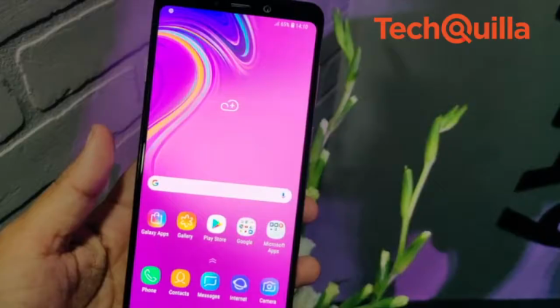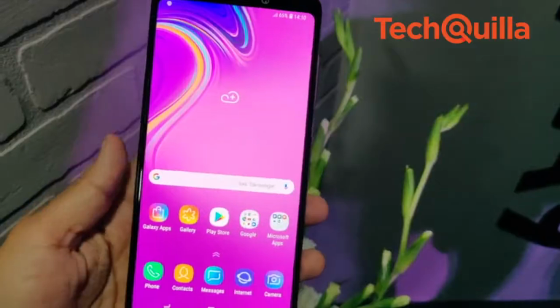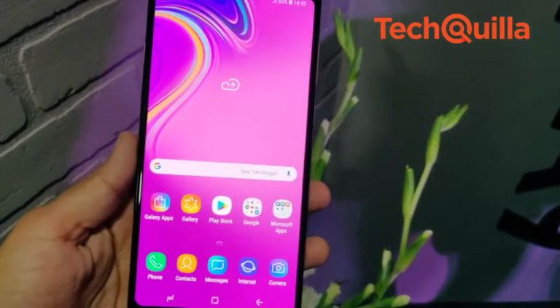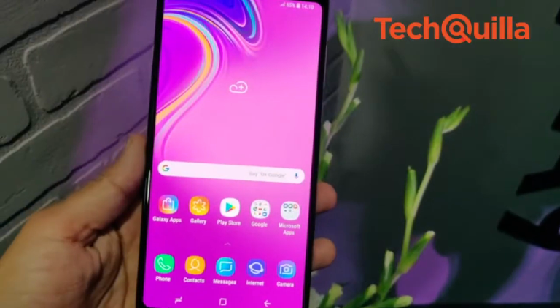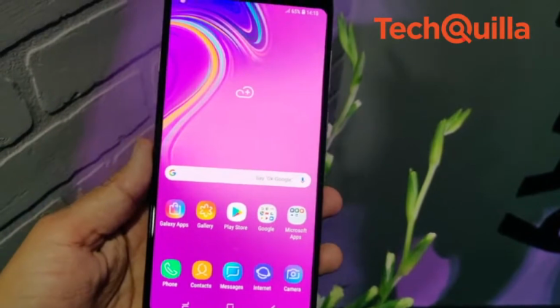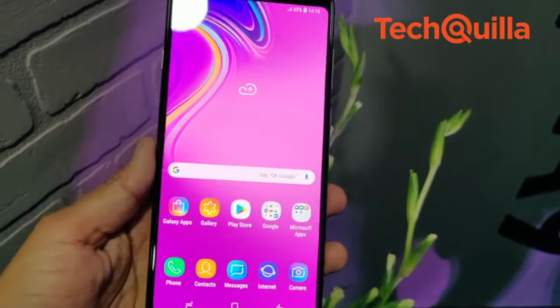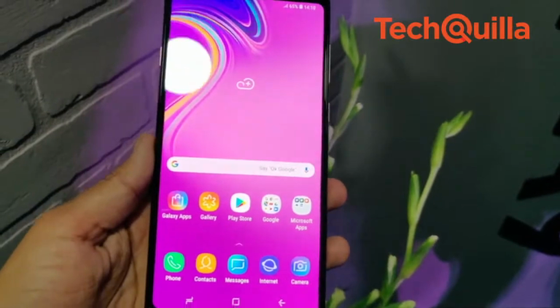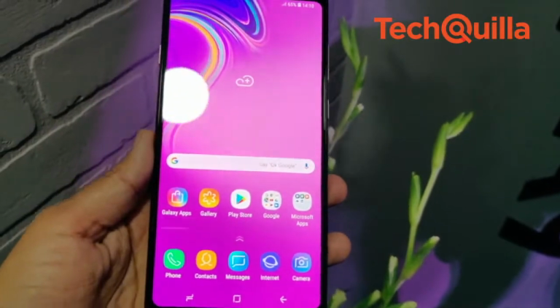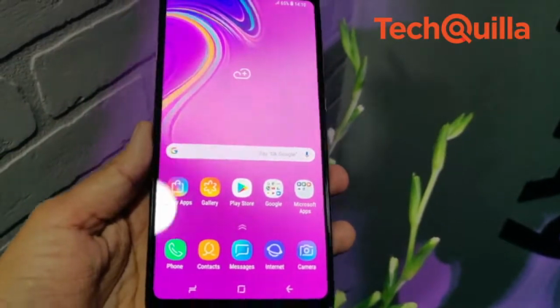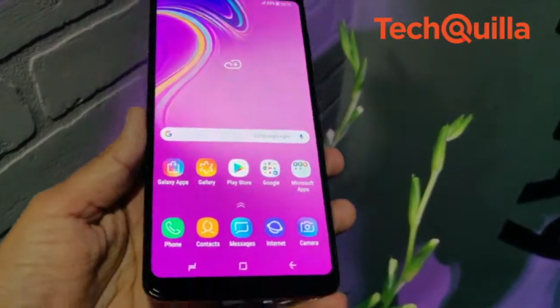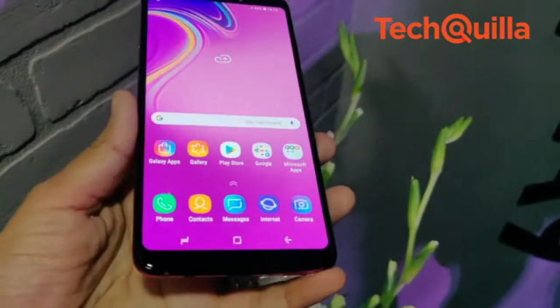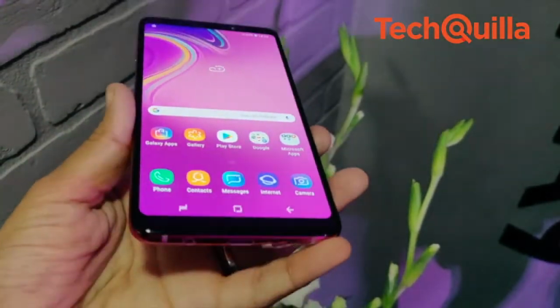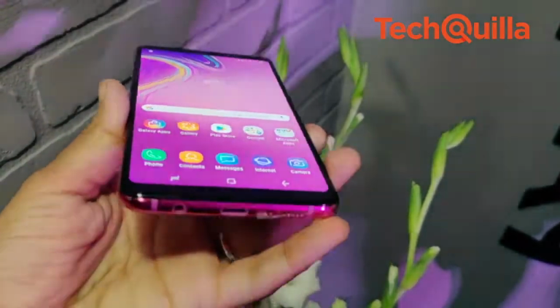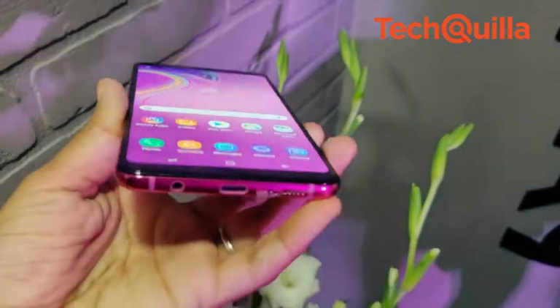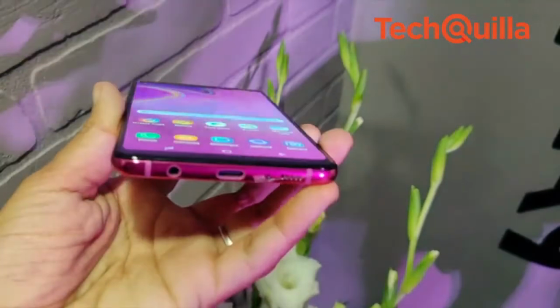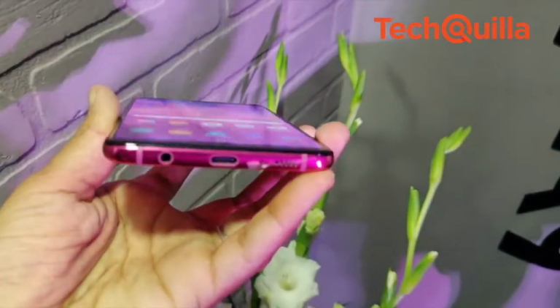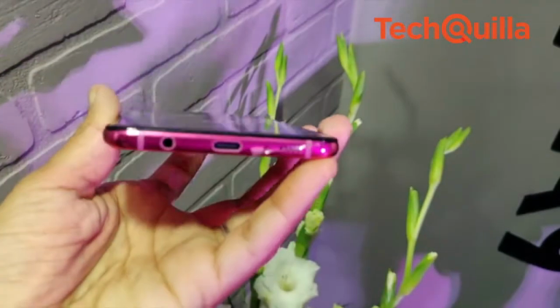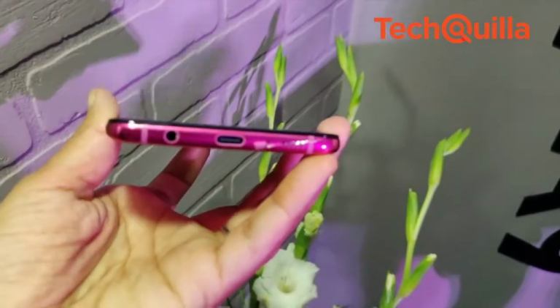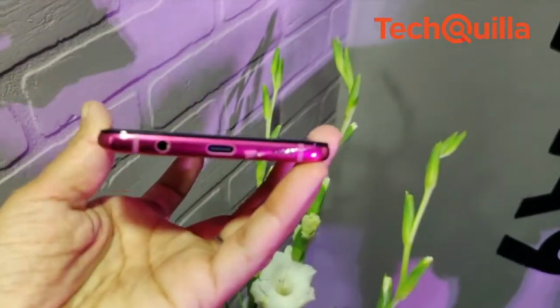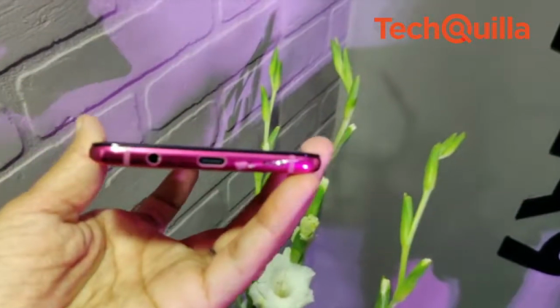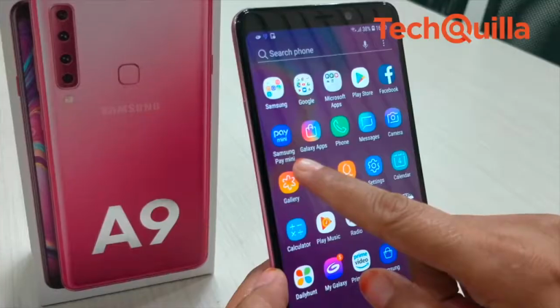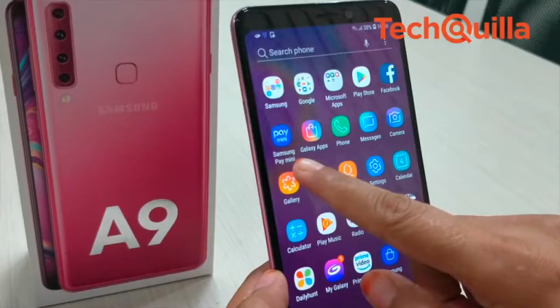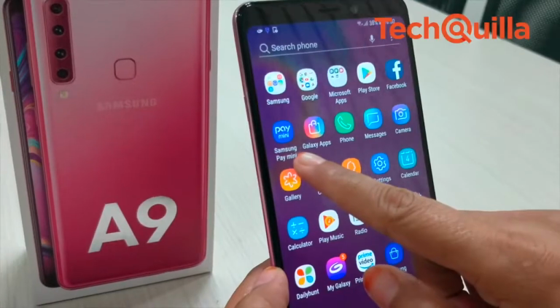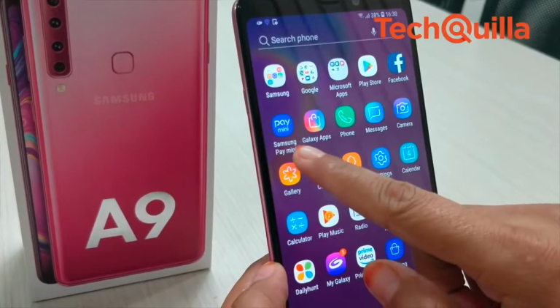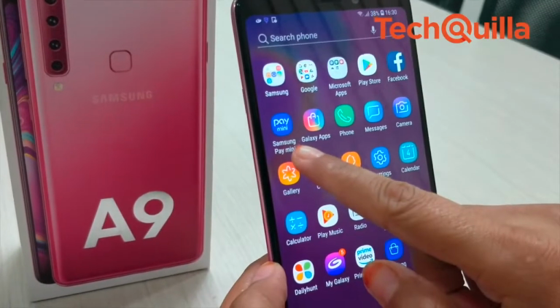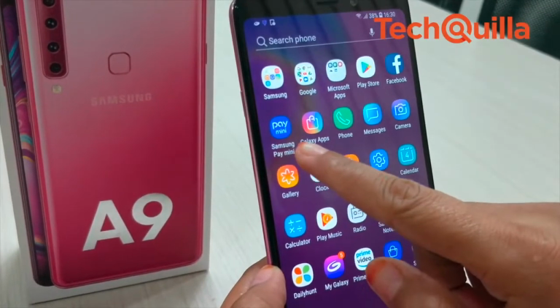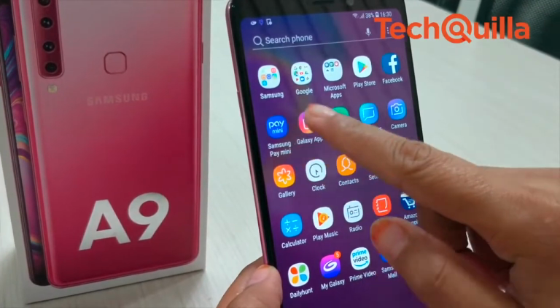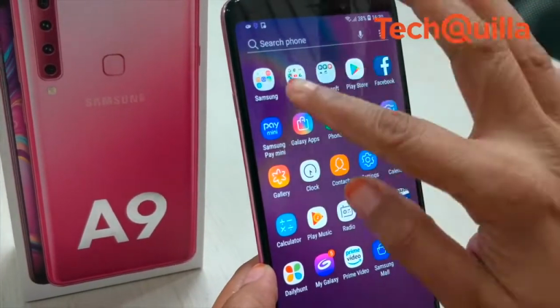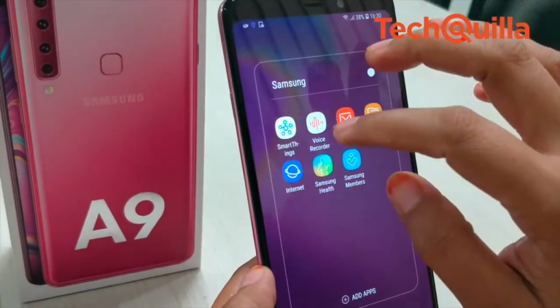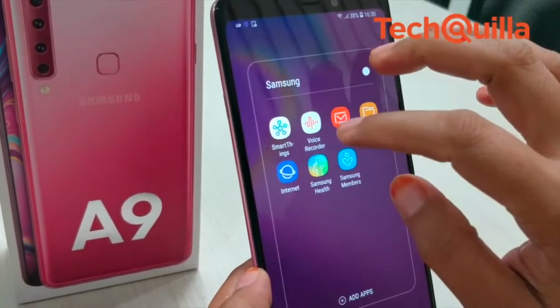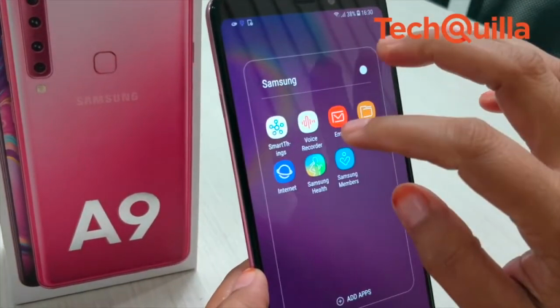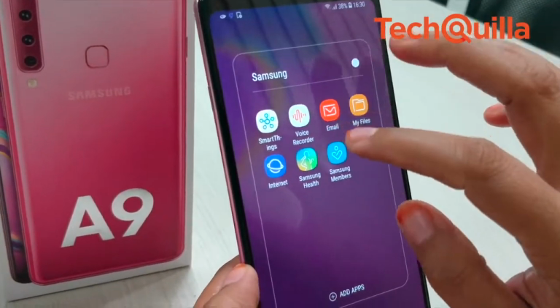Galaxy A9 features Virtual Assistant Bixby, Samsung Pay, and Samsung Health.